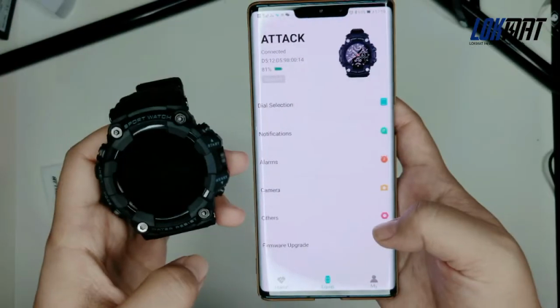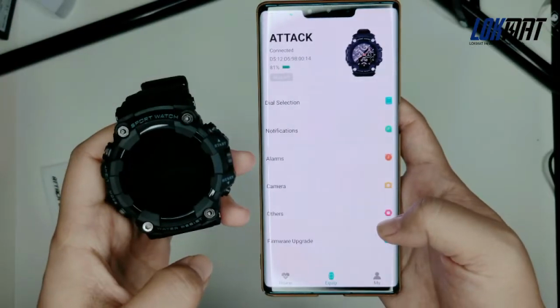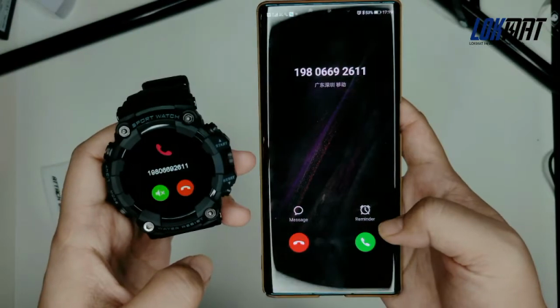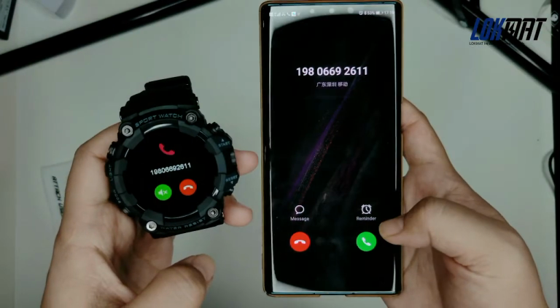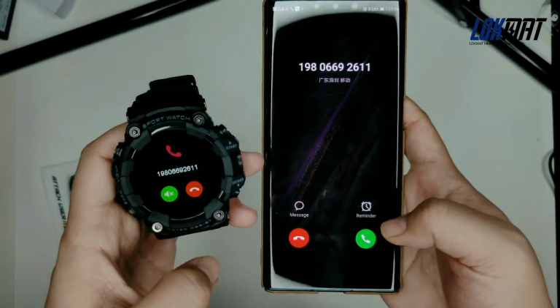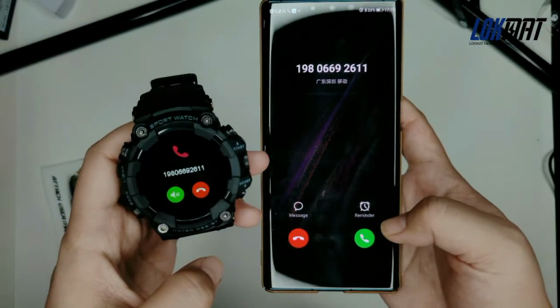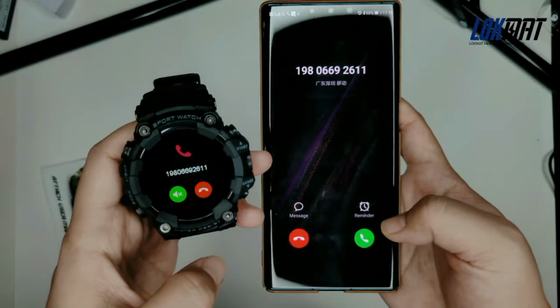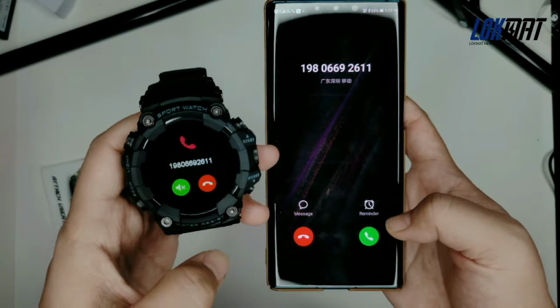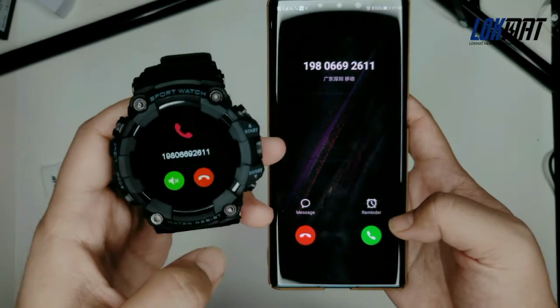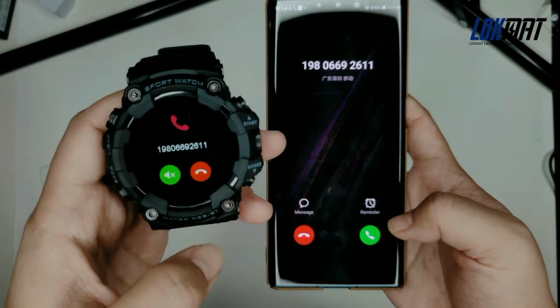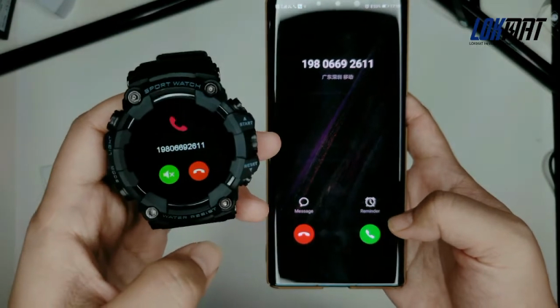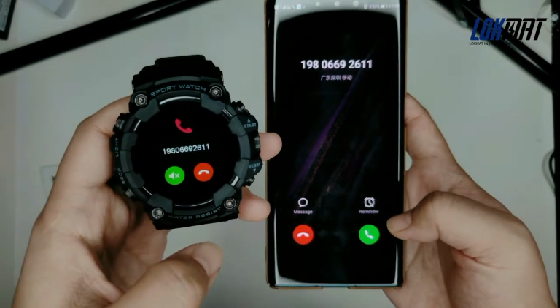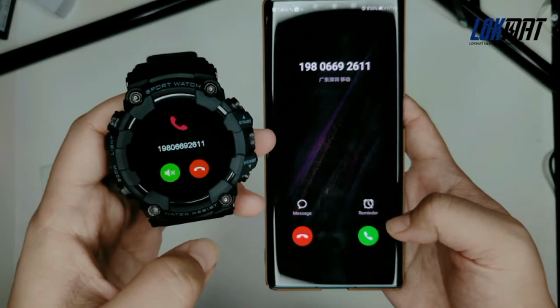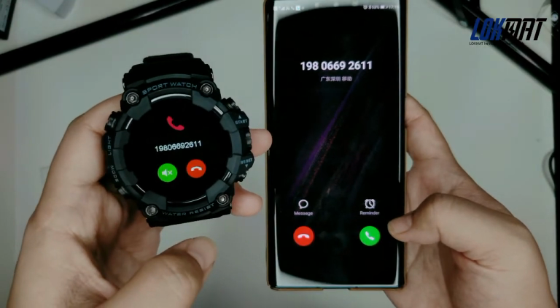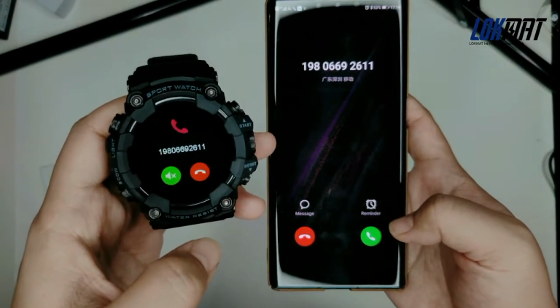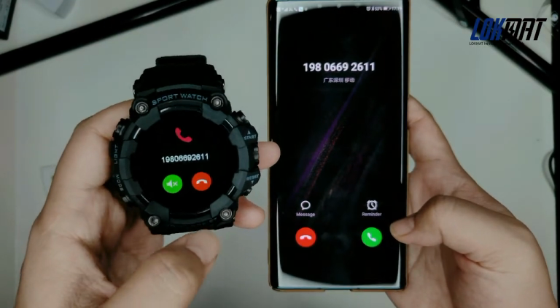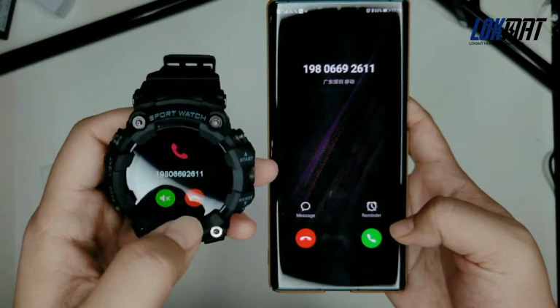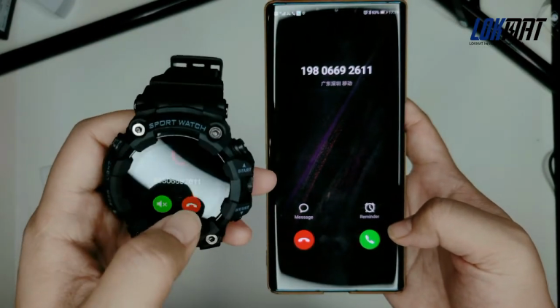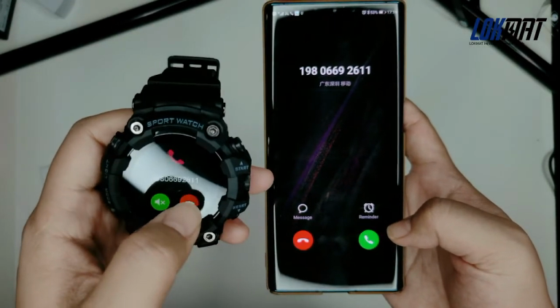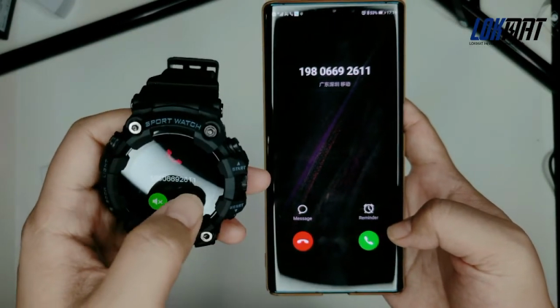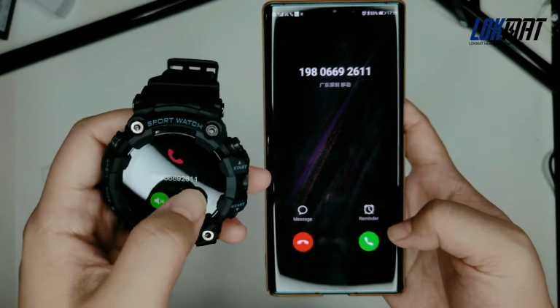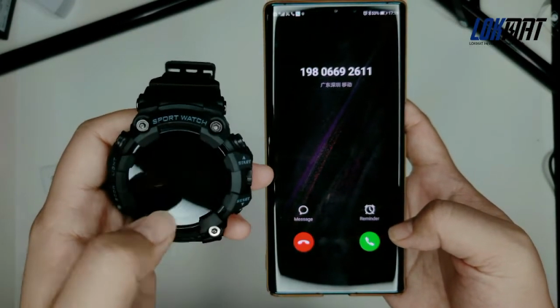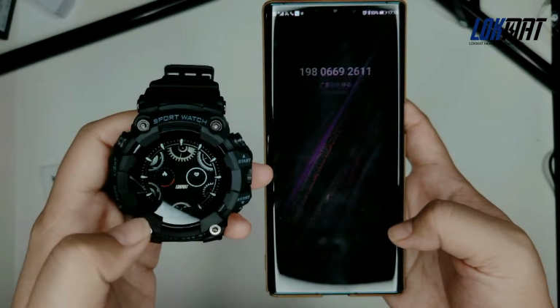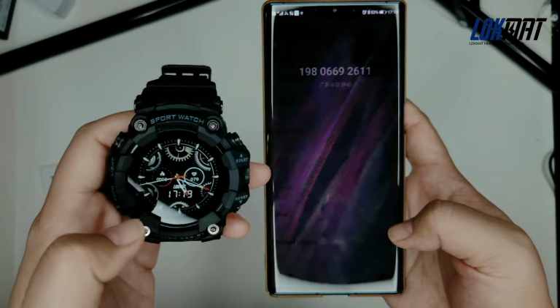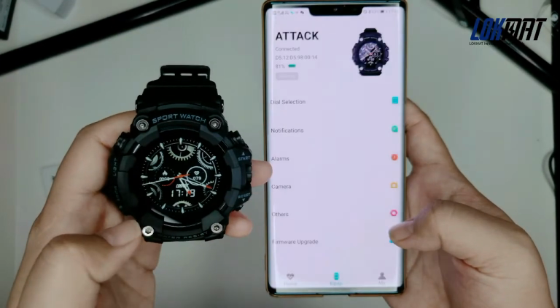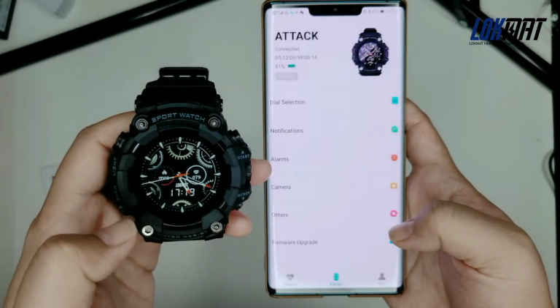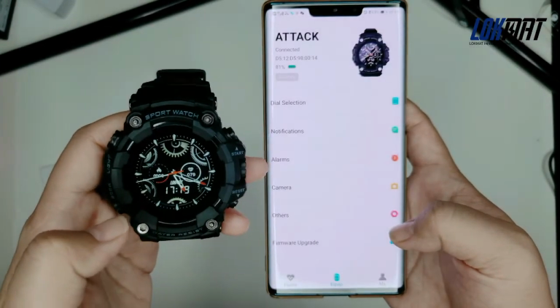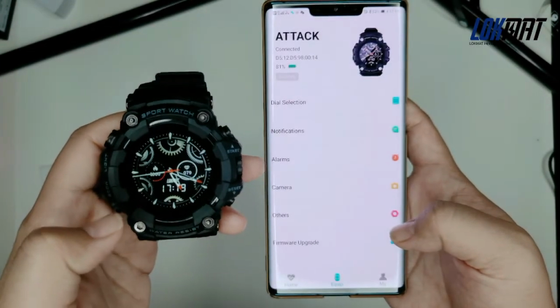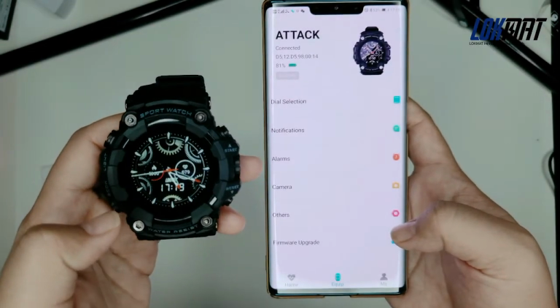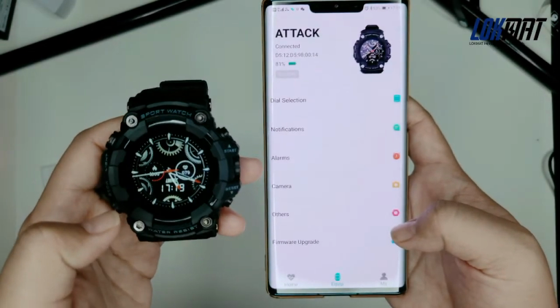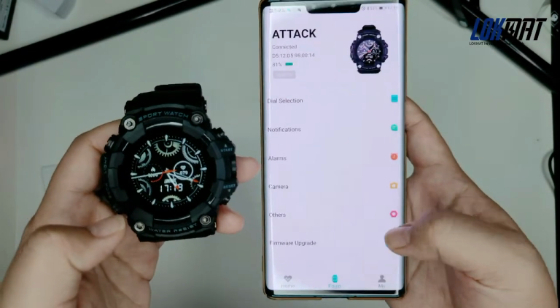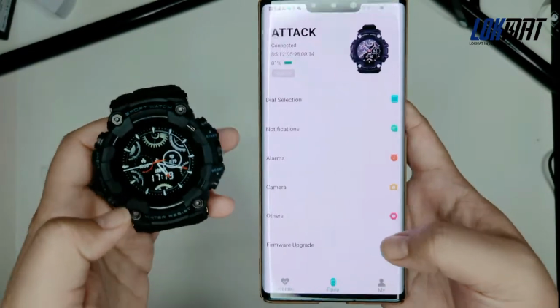Then when you have a call or messages, you will get a reminder on the watch.